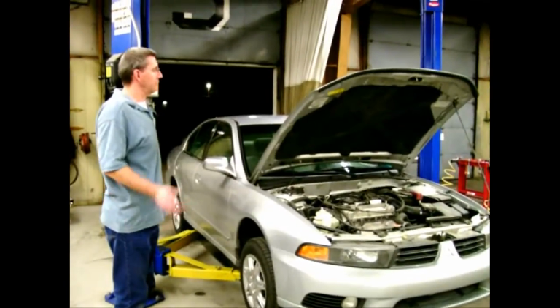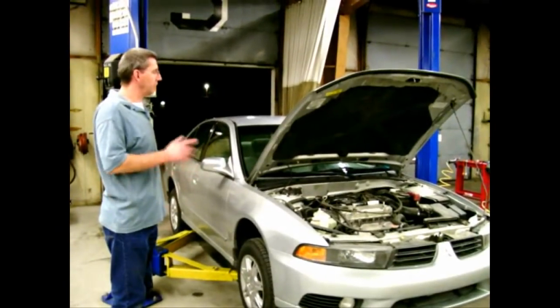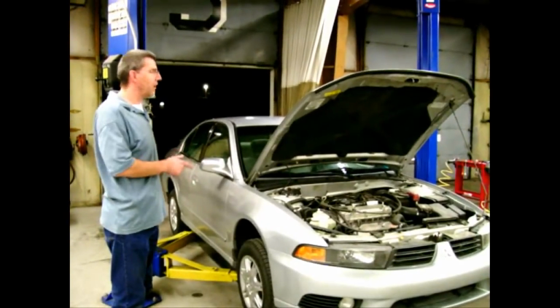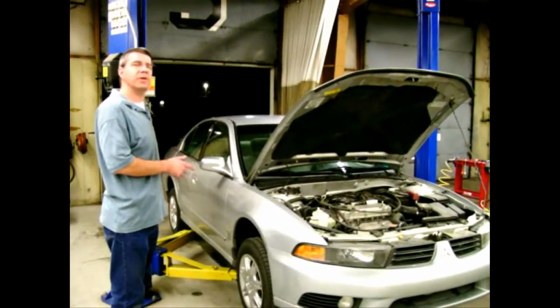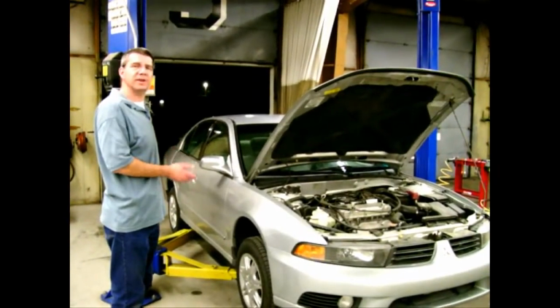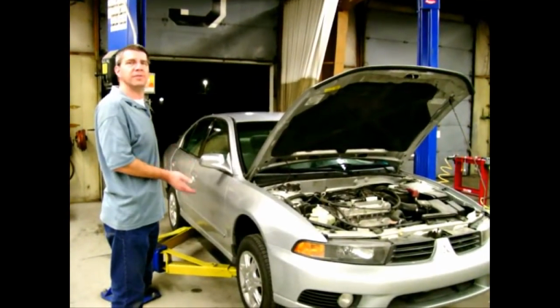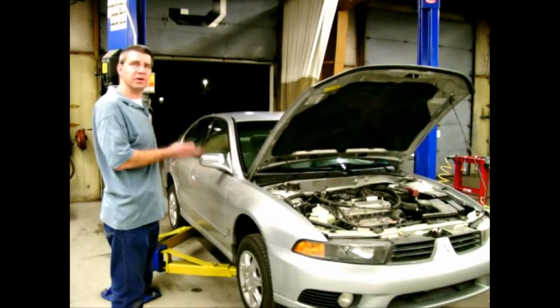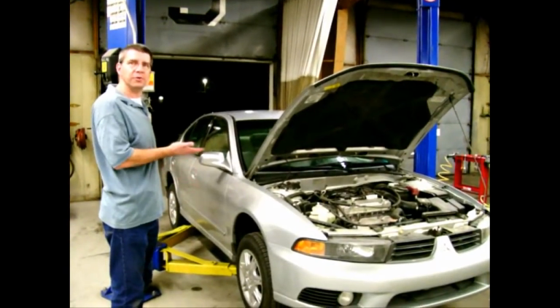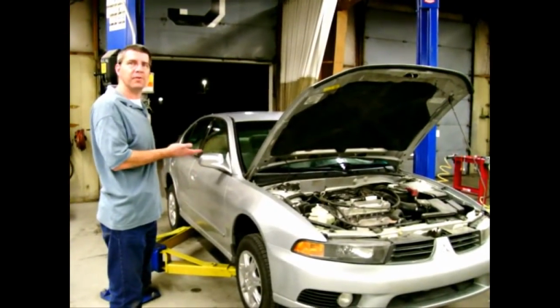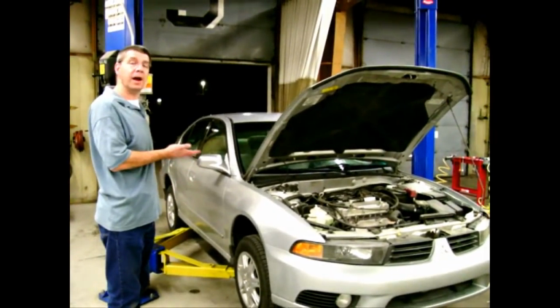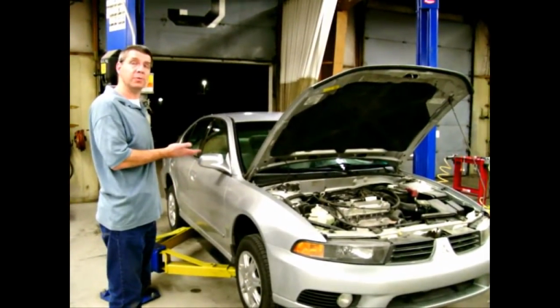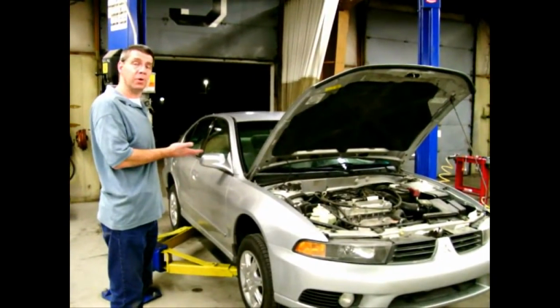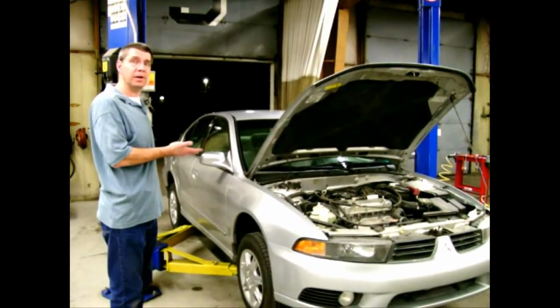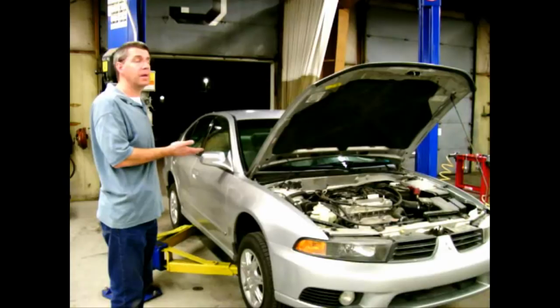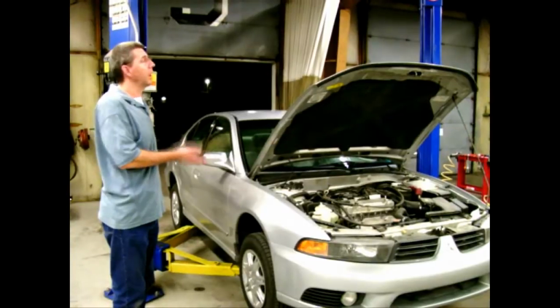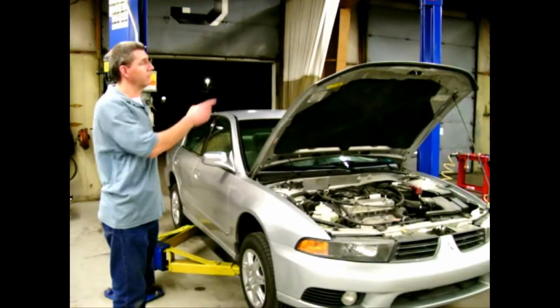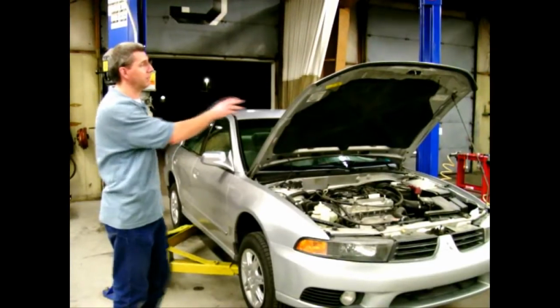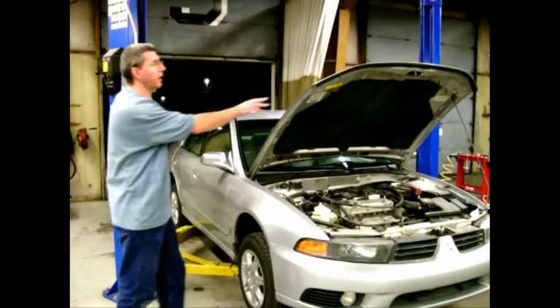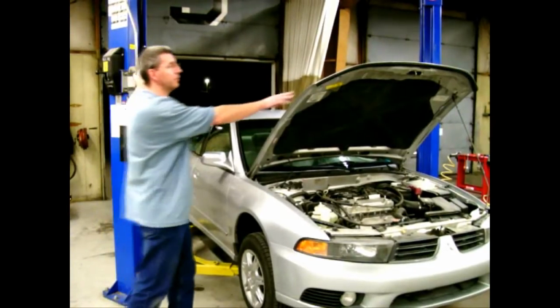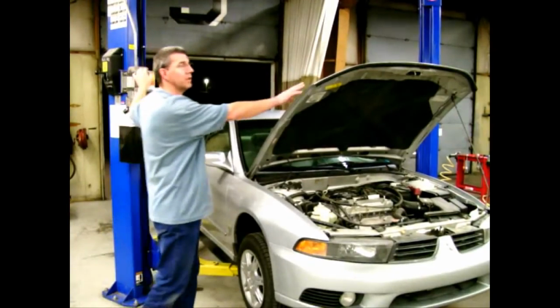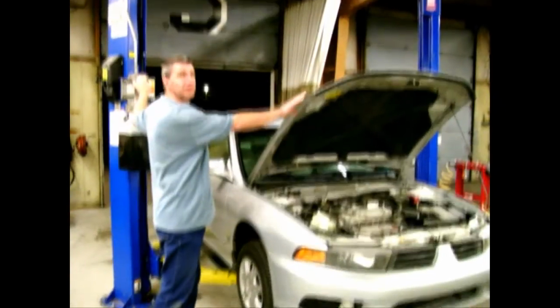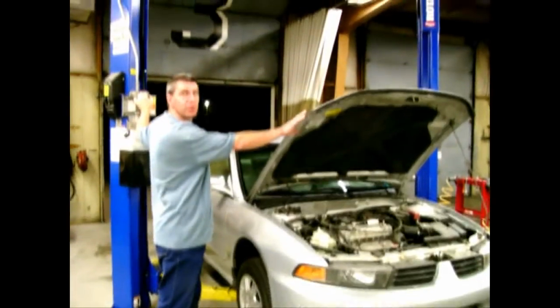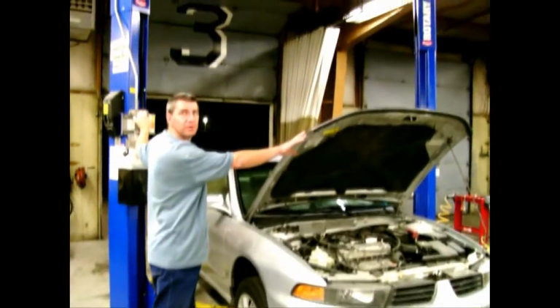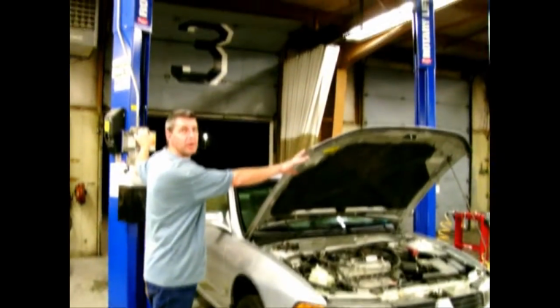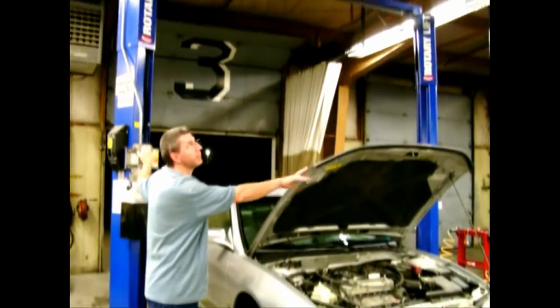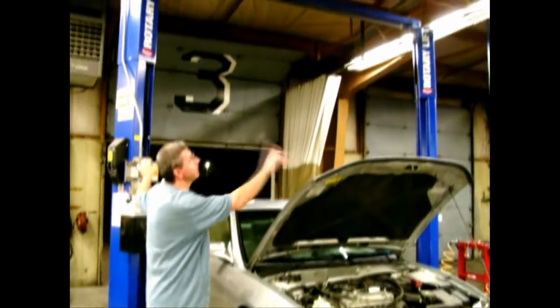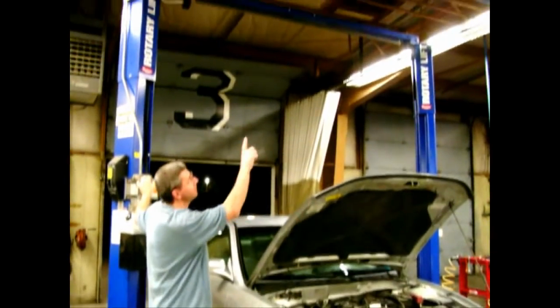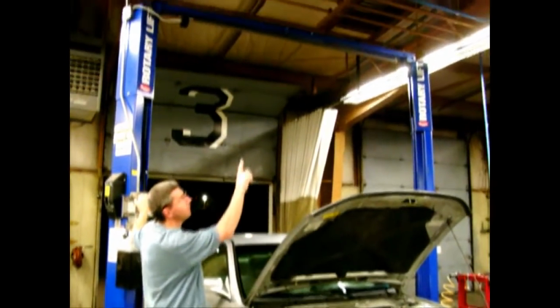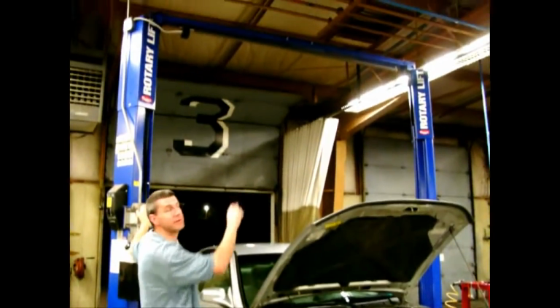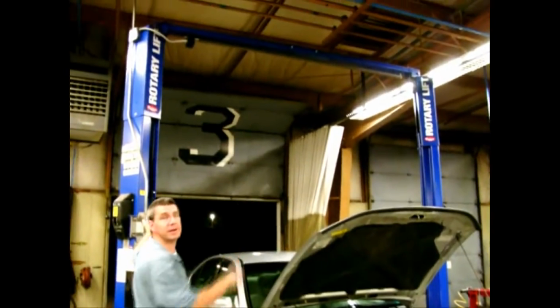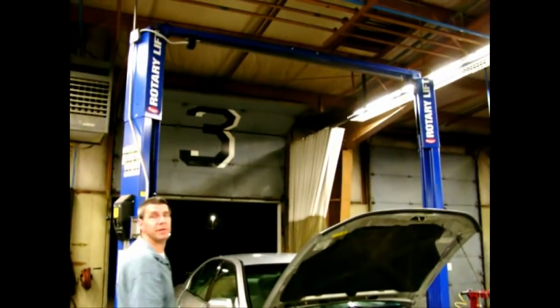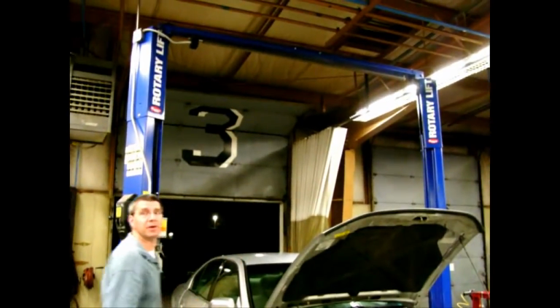Go ahead and raise the vehicle to whatever height you want, being mindful that if the hood is up, it doesn't contact anything on the roof.